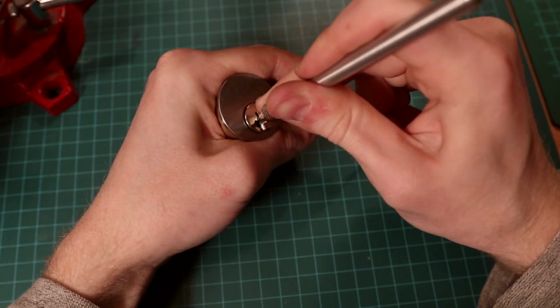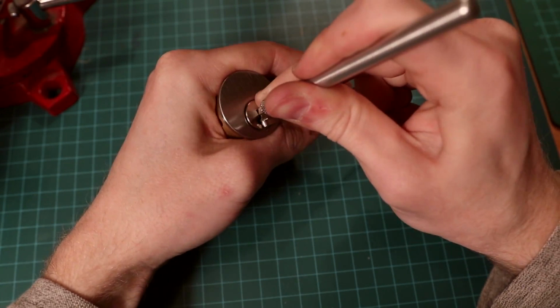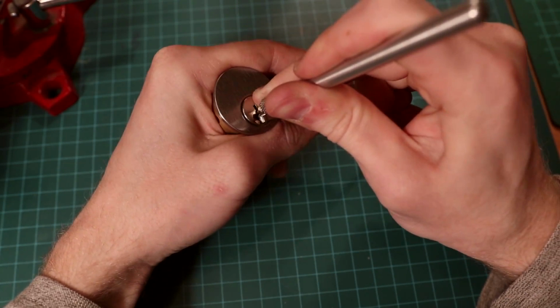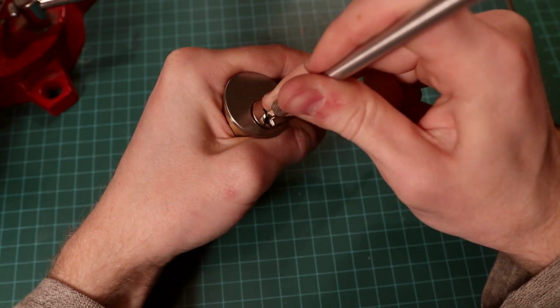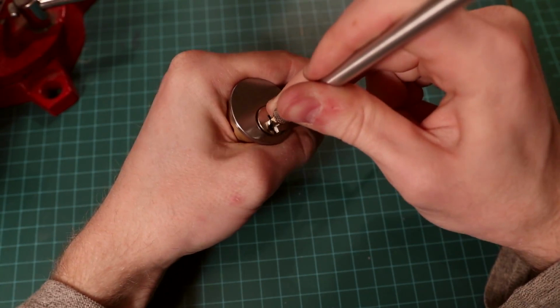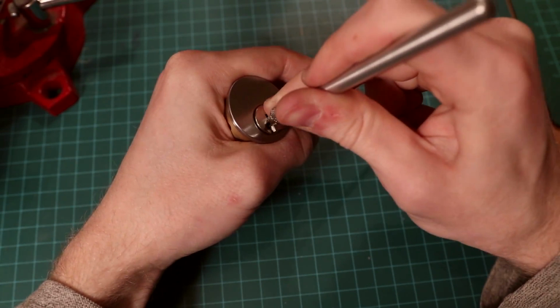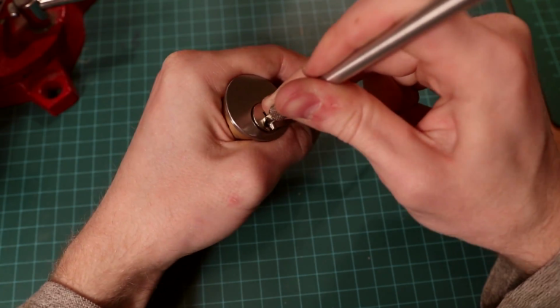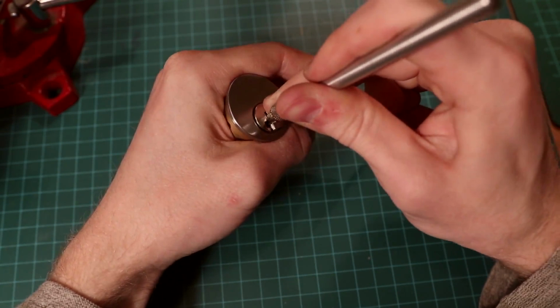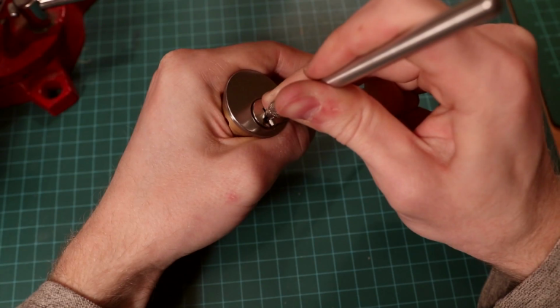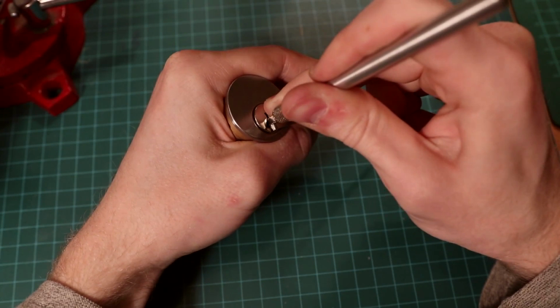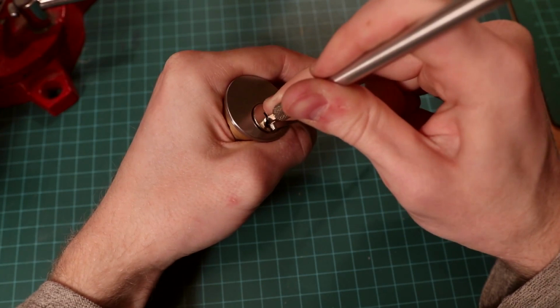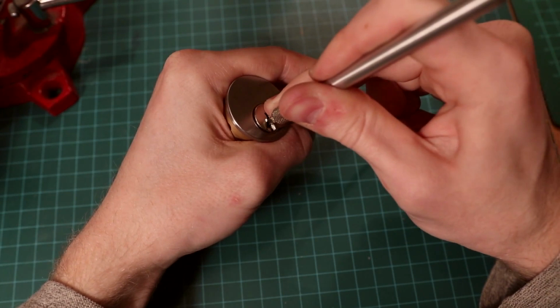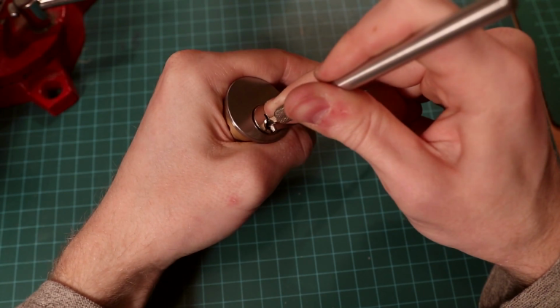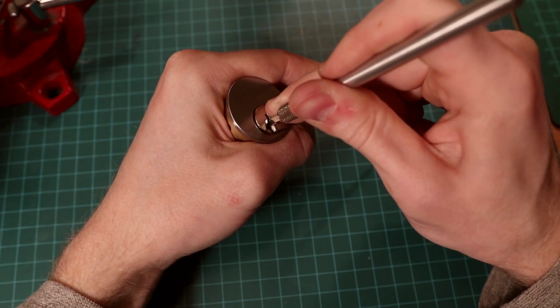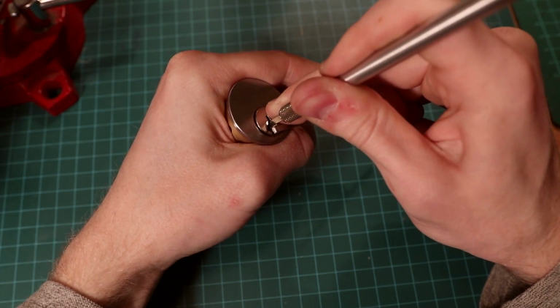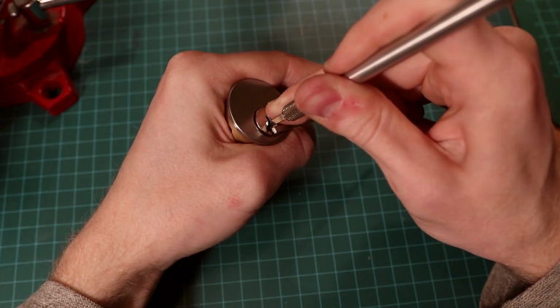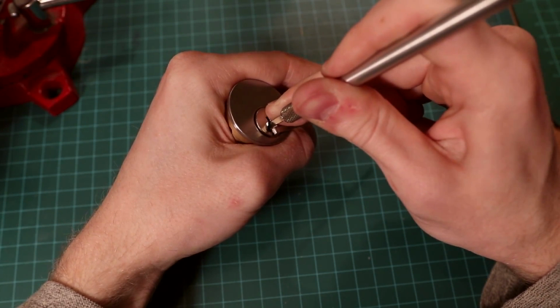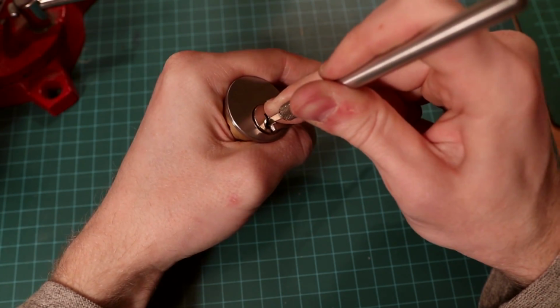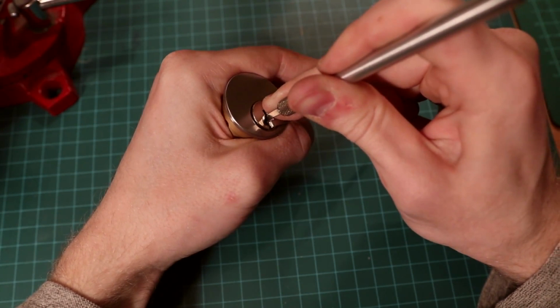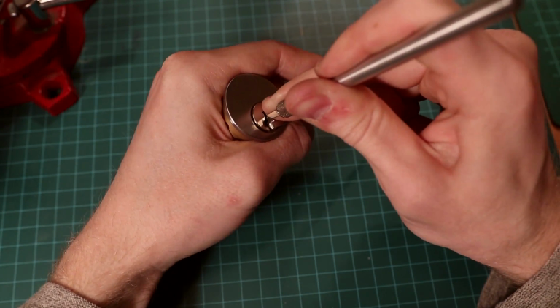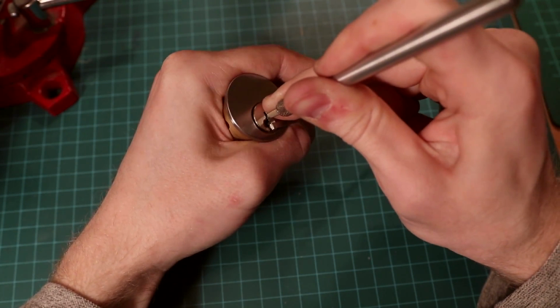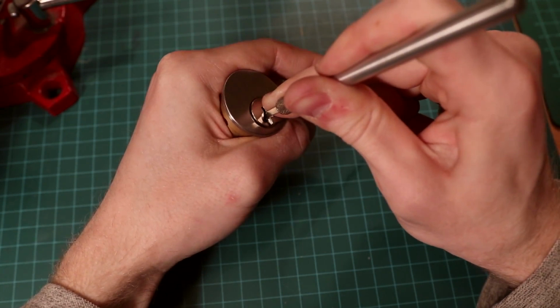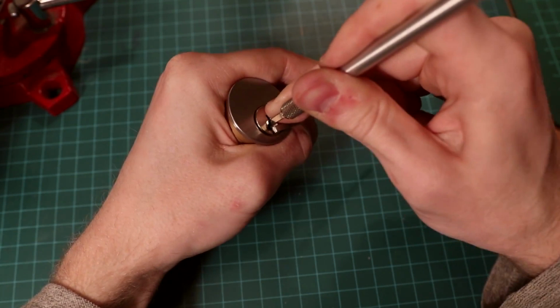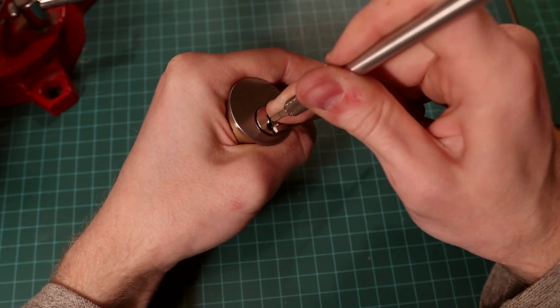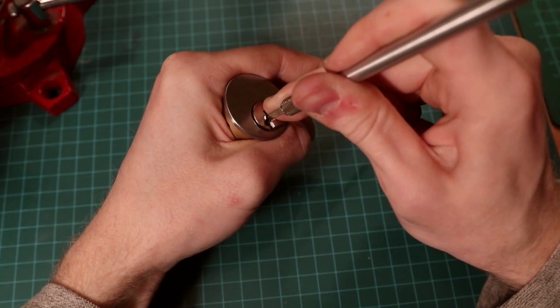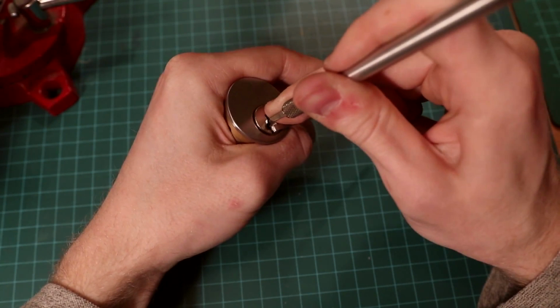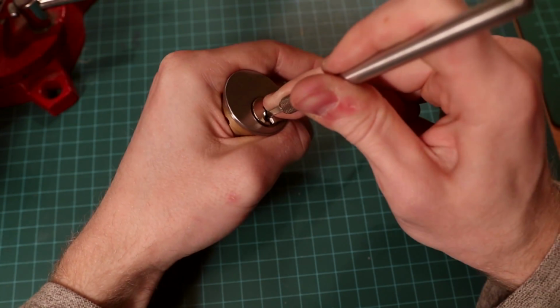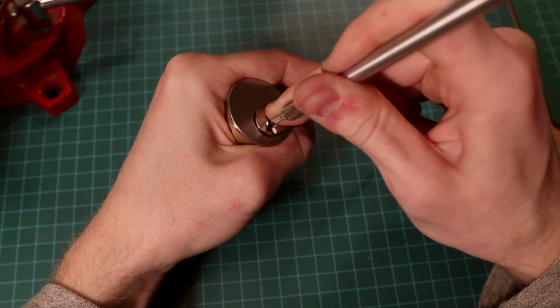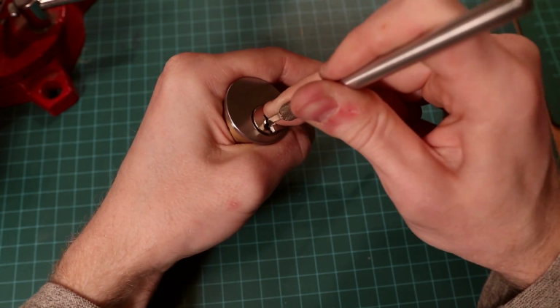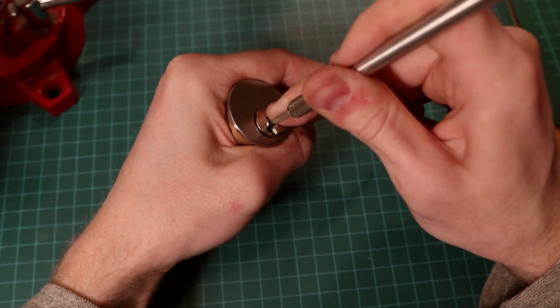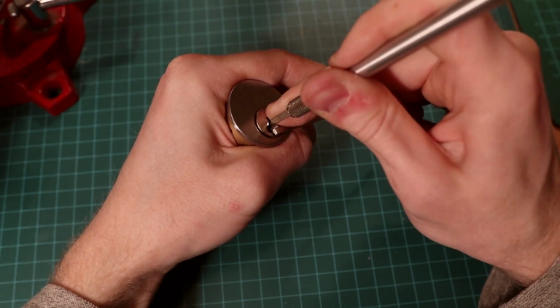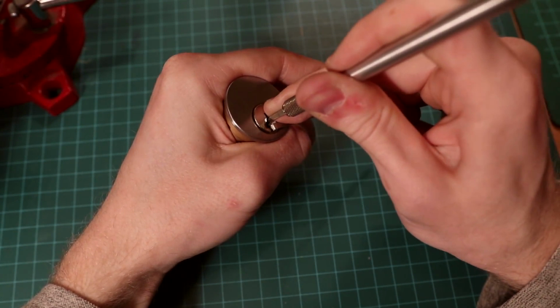If you overset a pin, lighten up on the tension and rake the lock to try to reset the pin, or start from the beginning.